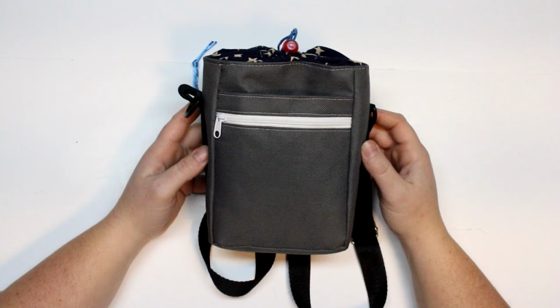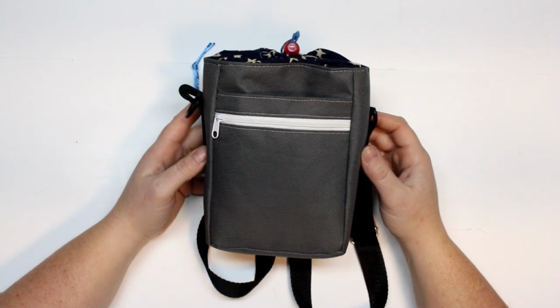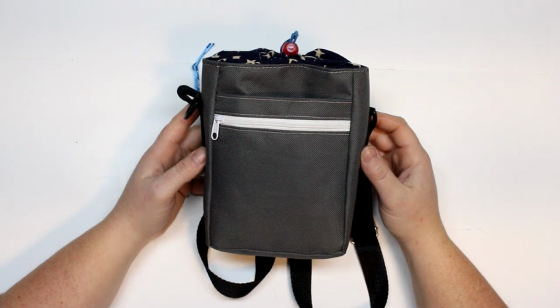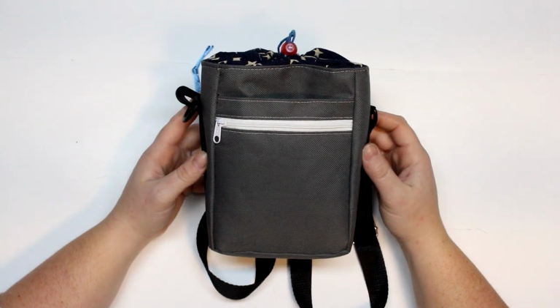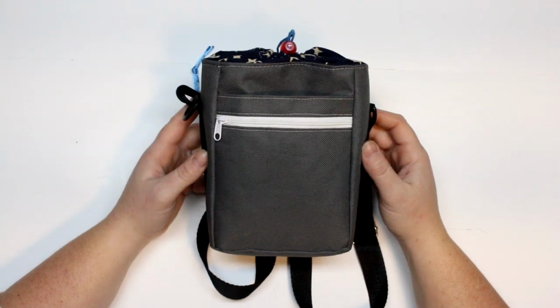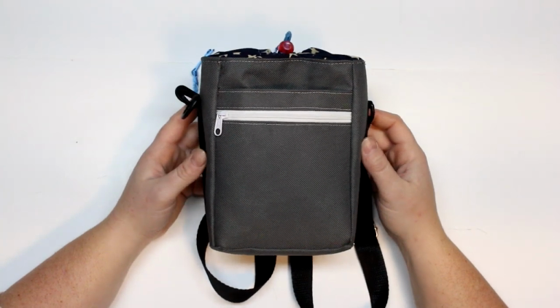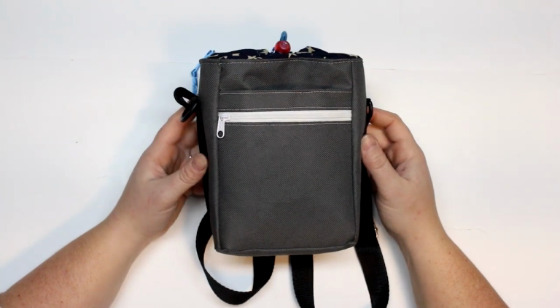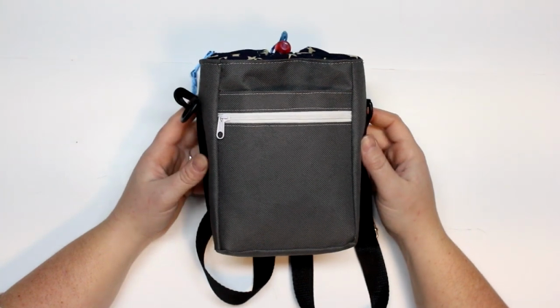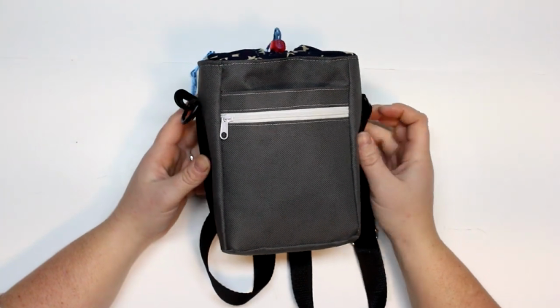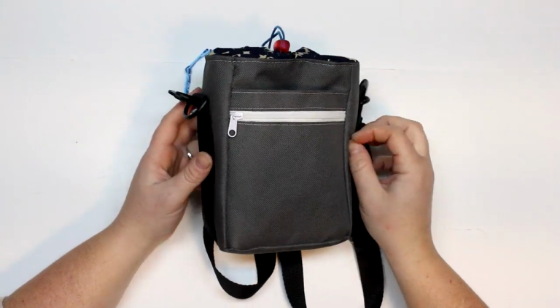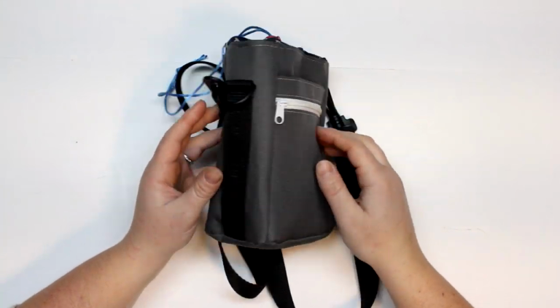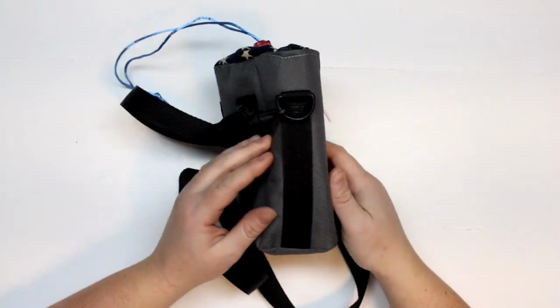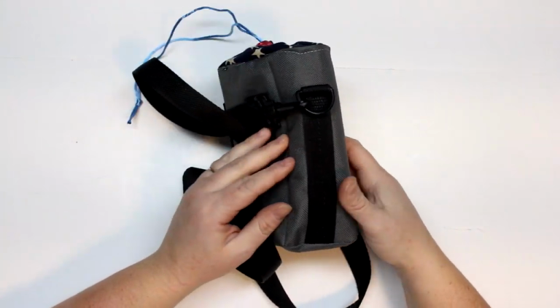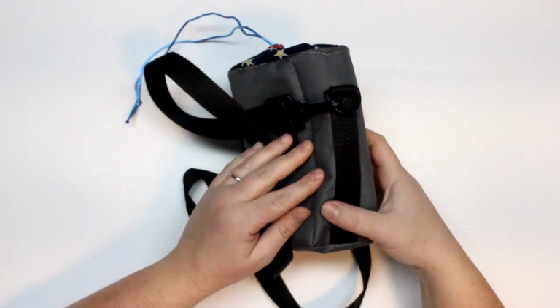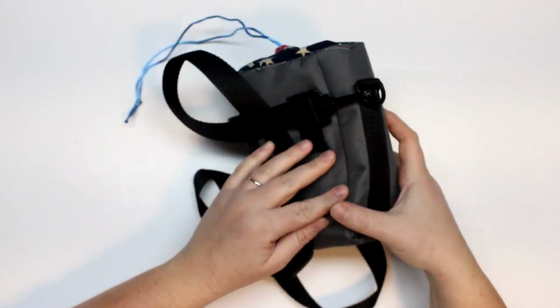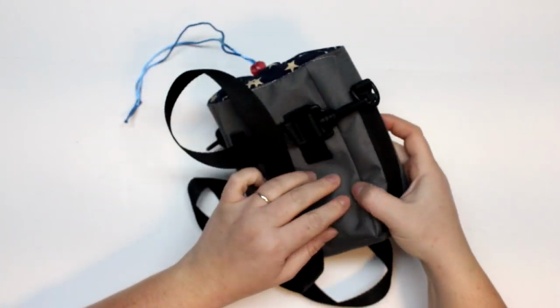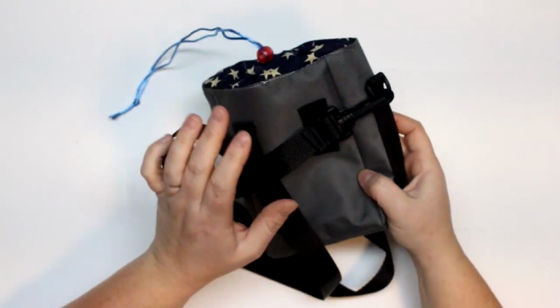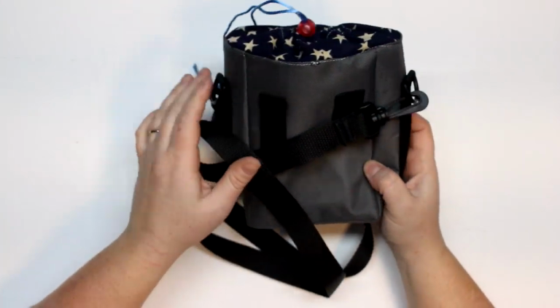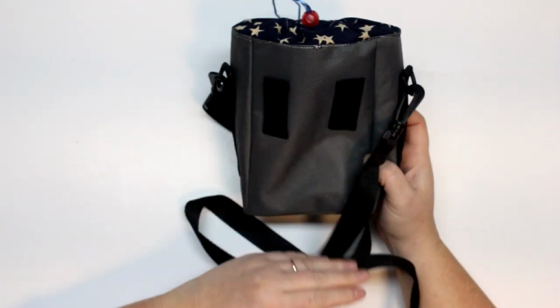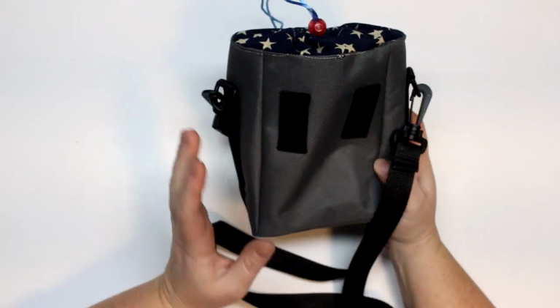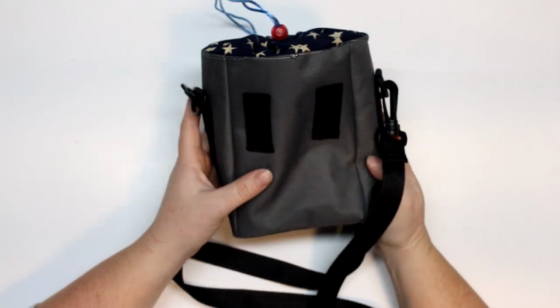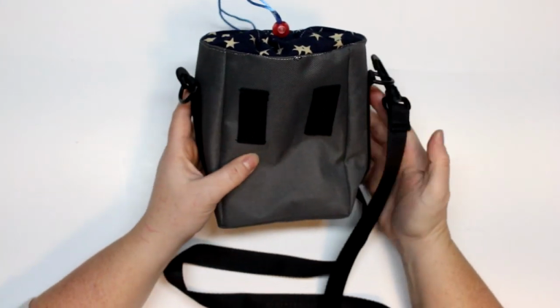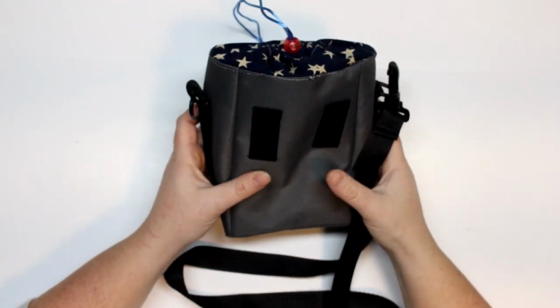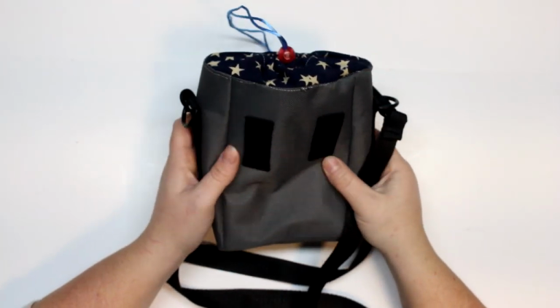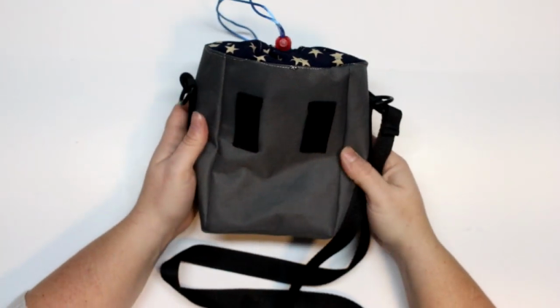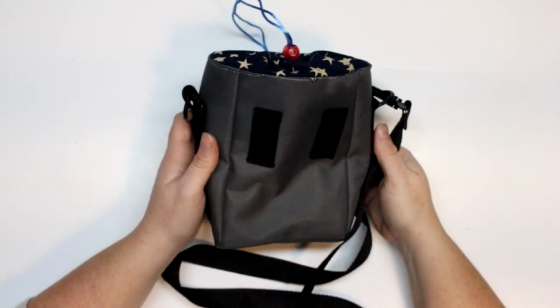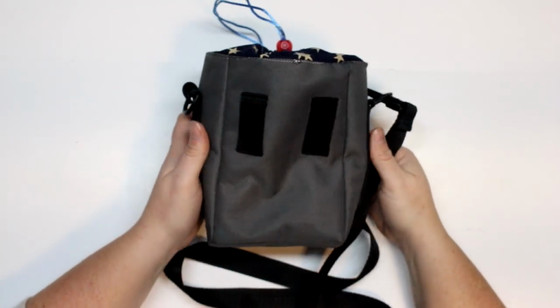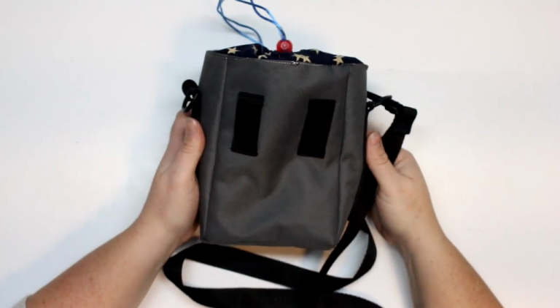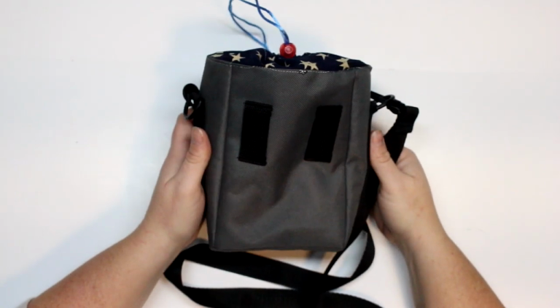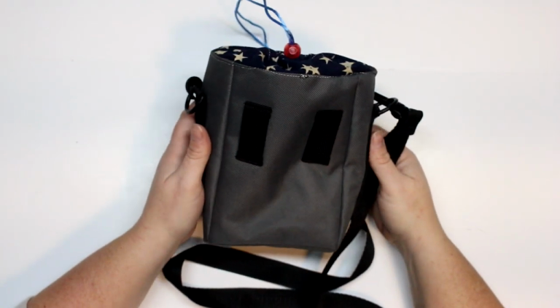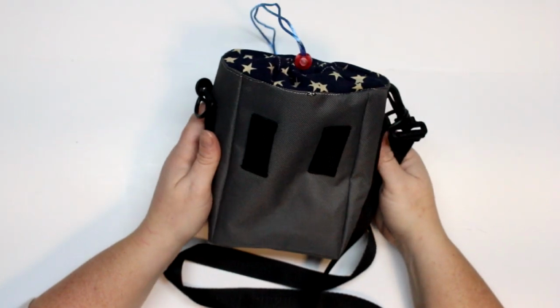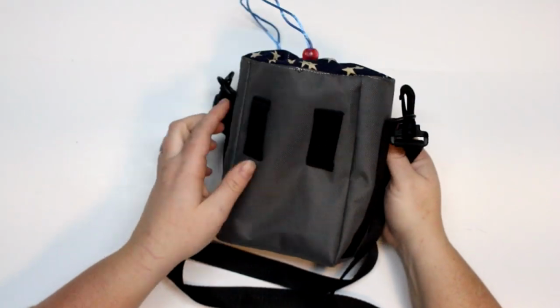Hey guys and welcome back for another tutorial. Today I'm going to be showing you how to make this super handy pouch.